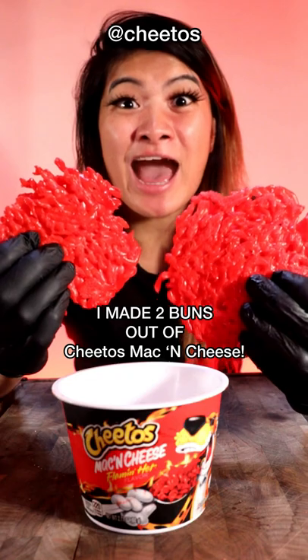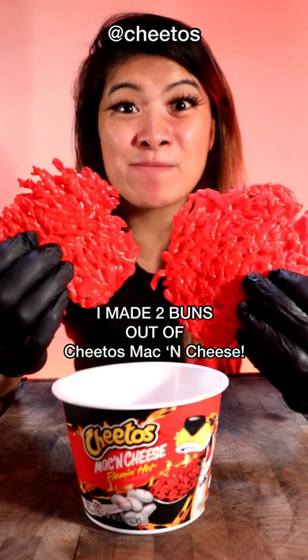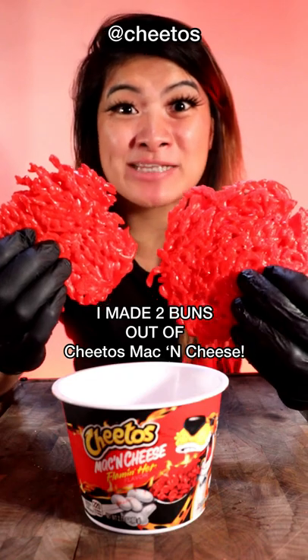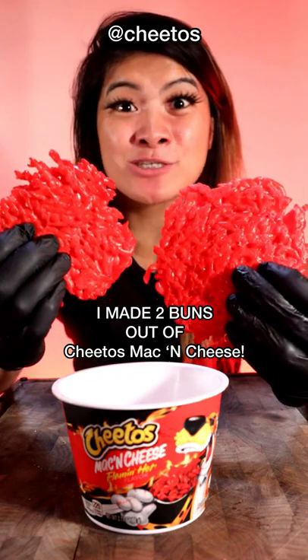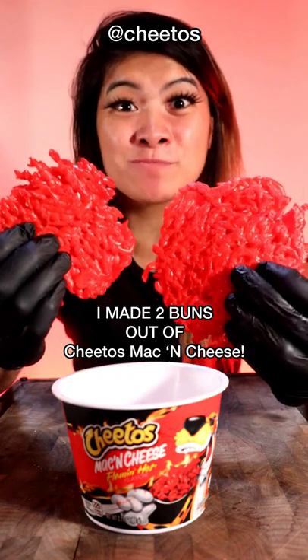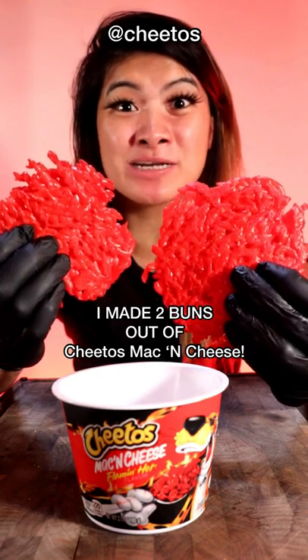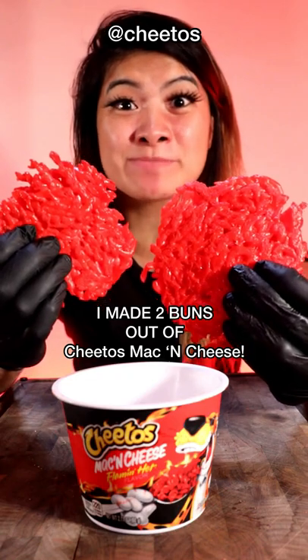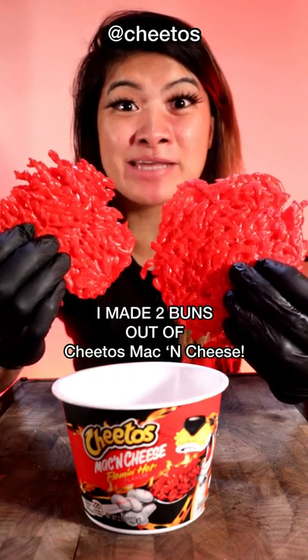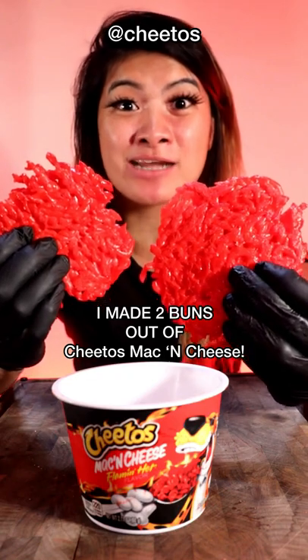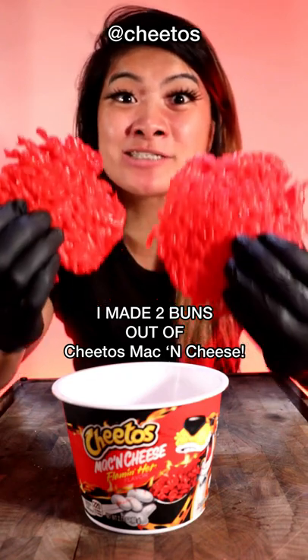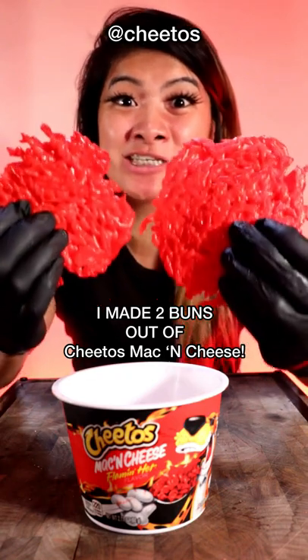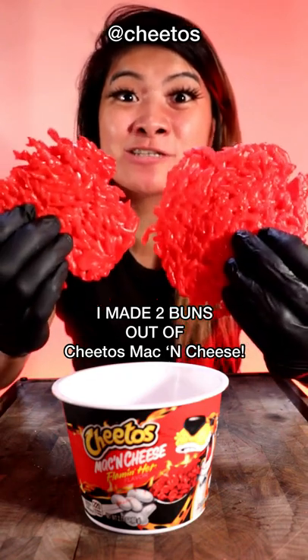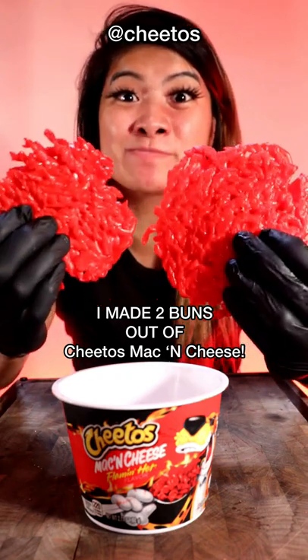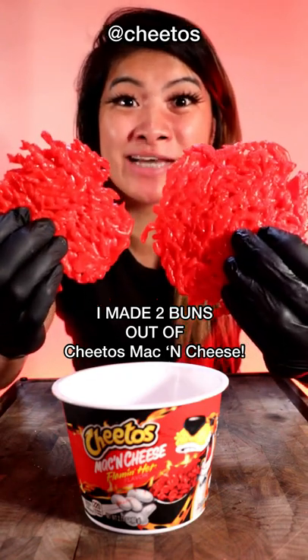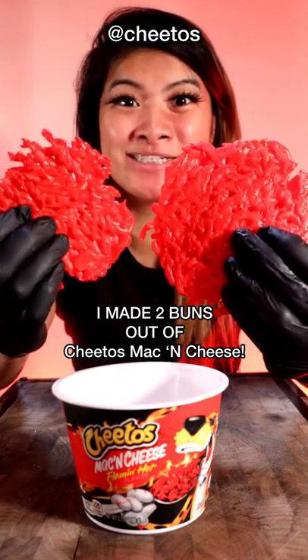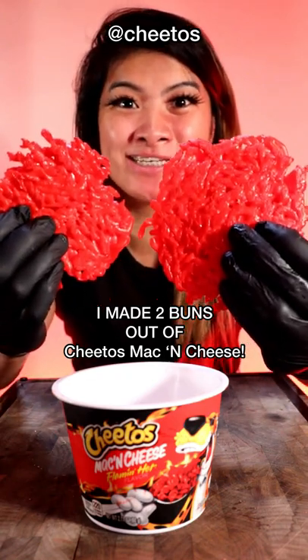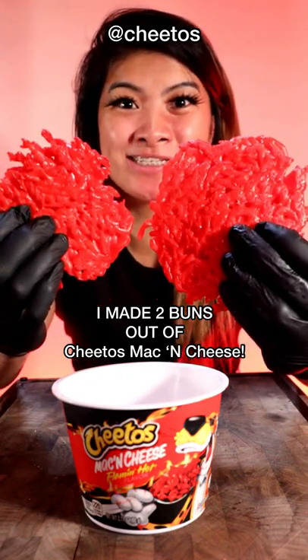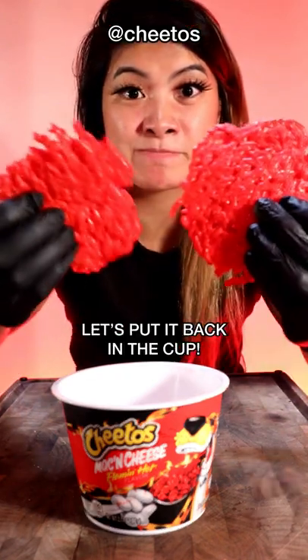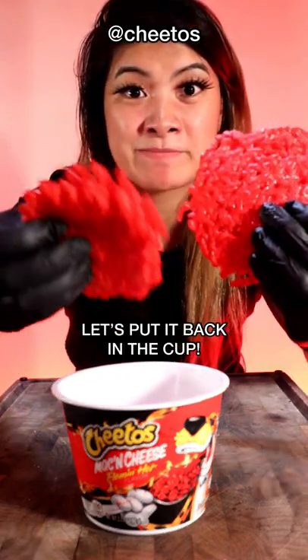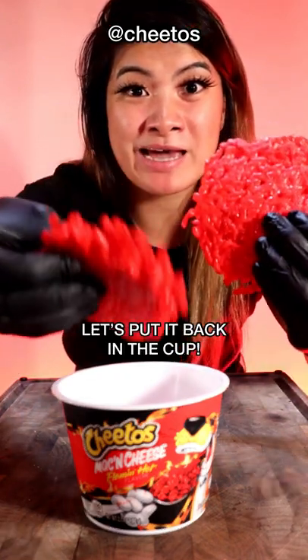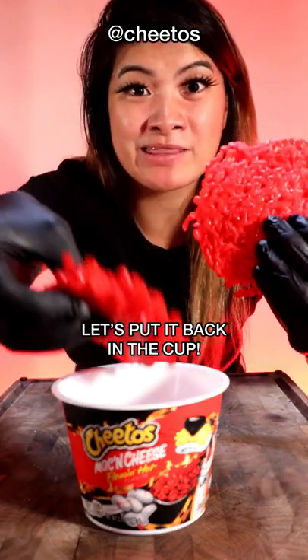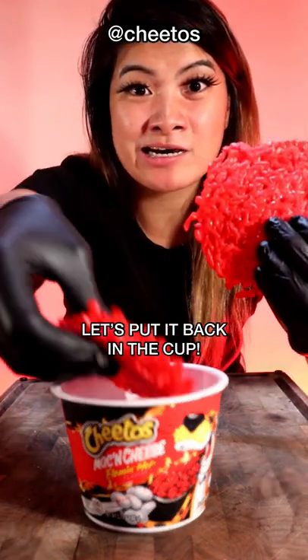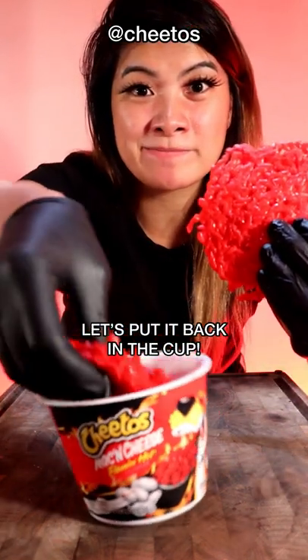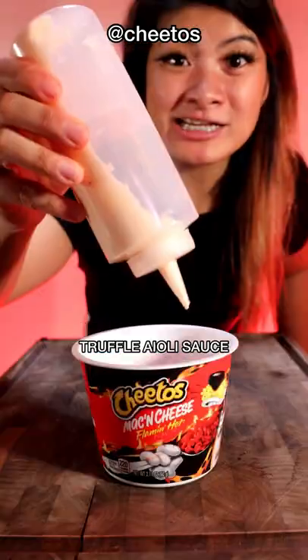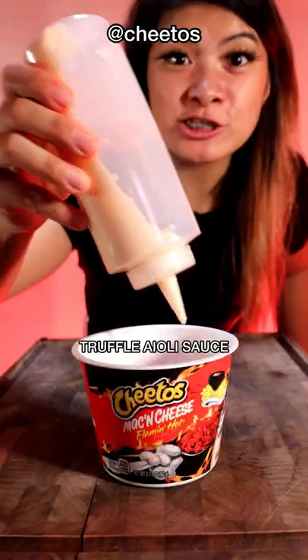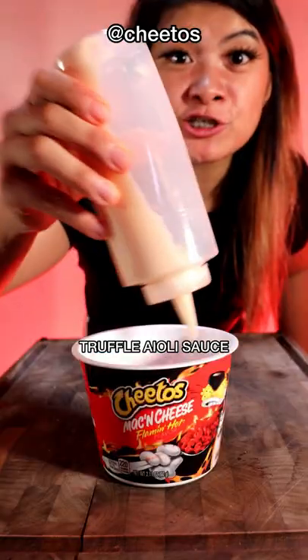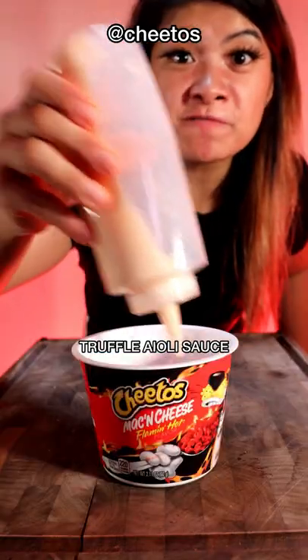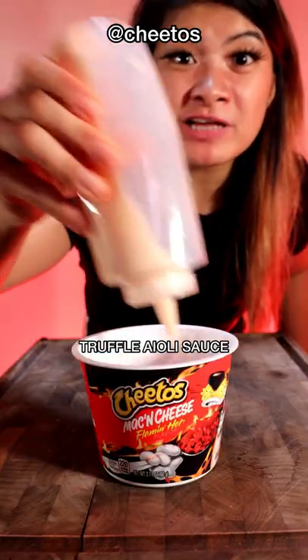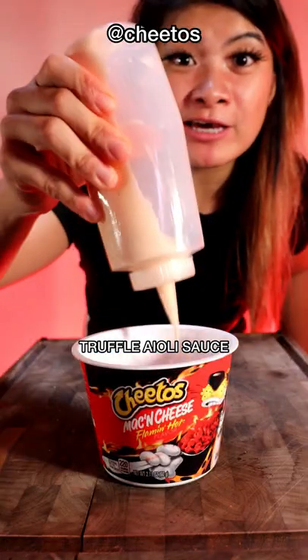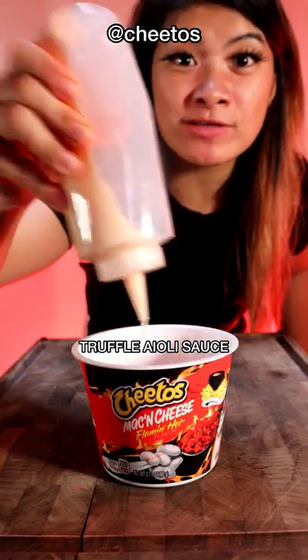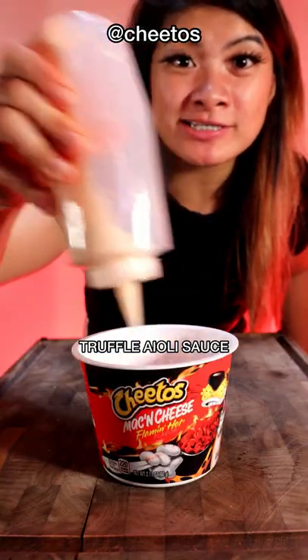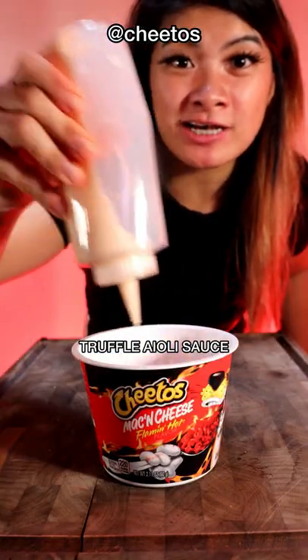I made two buns made out of Cheetos mac and cheese. Let's put it back in the cup. Add in your truffle aioli sauce.